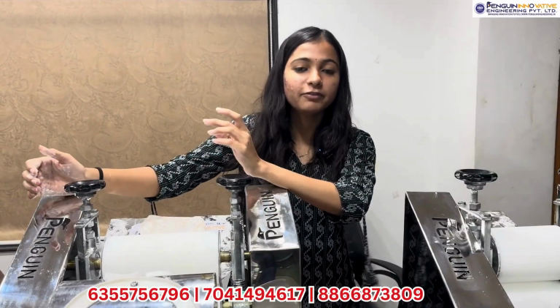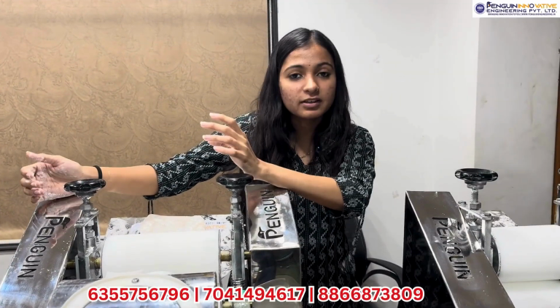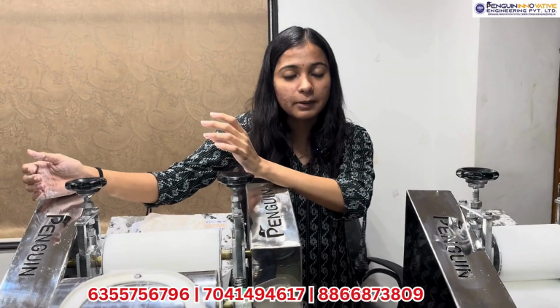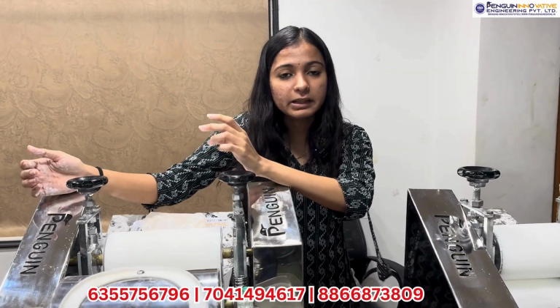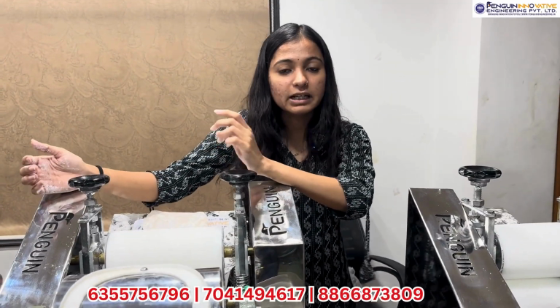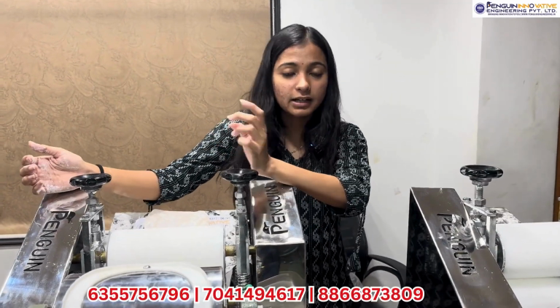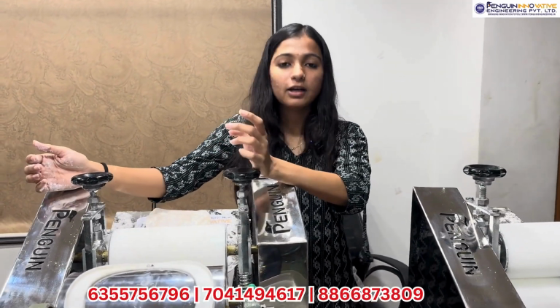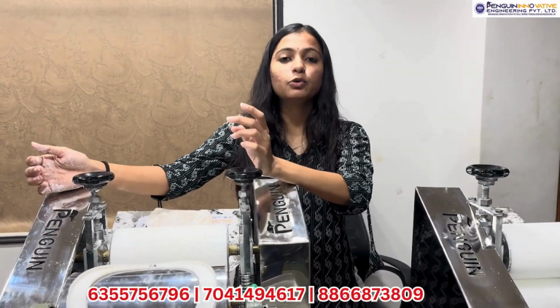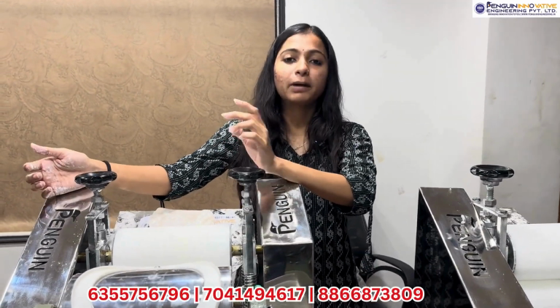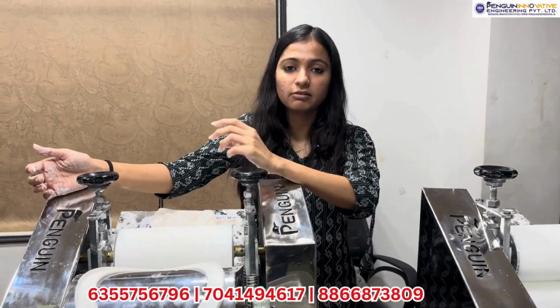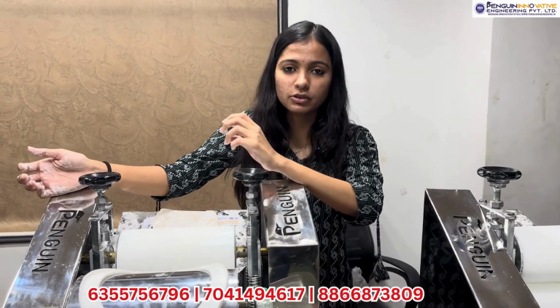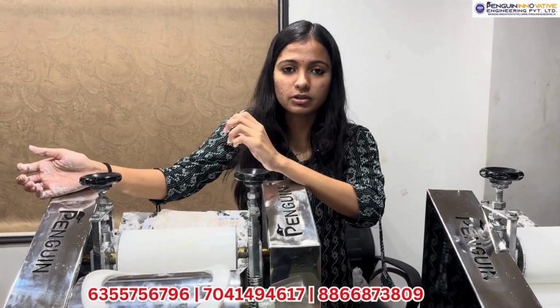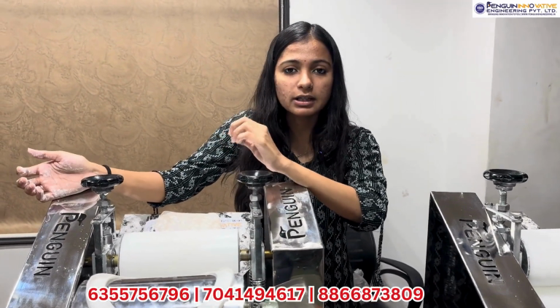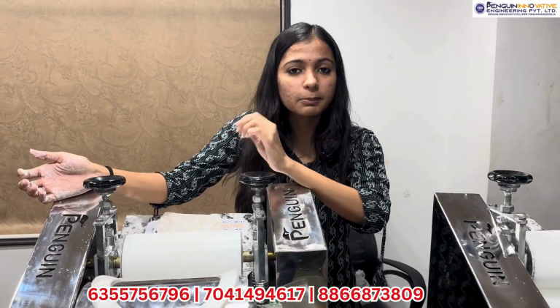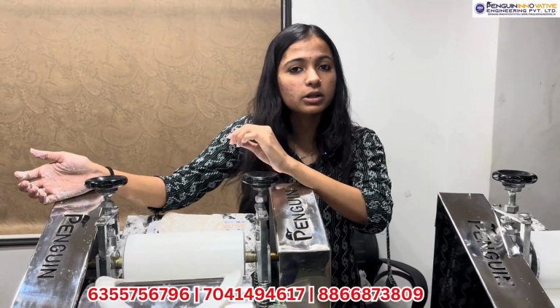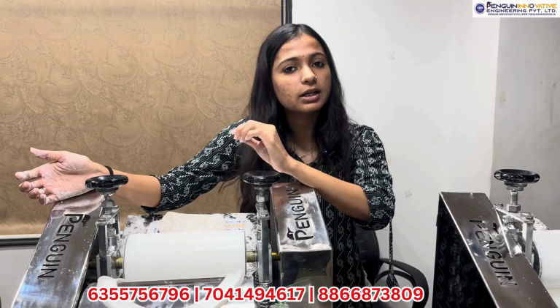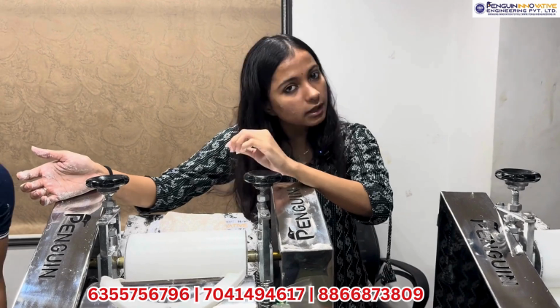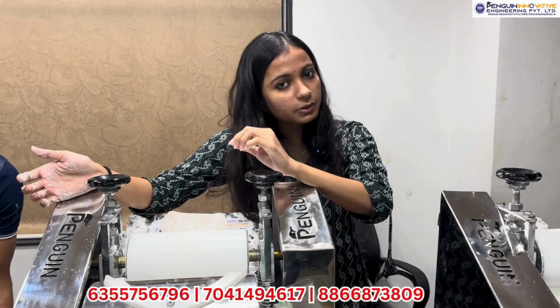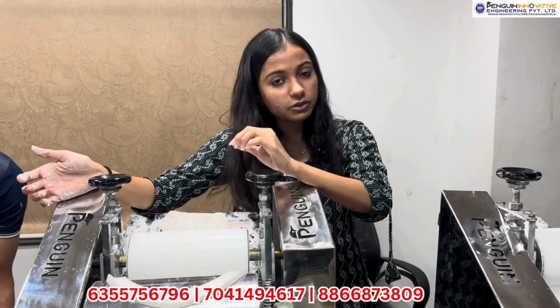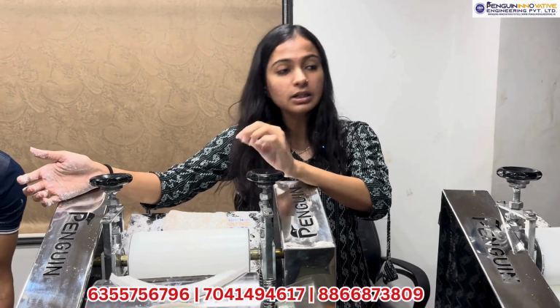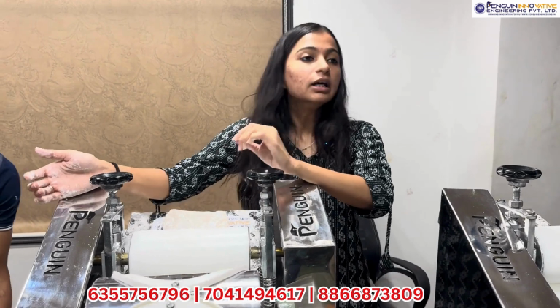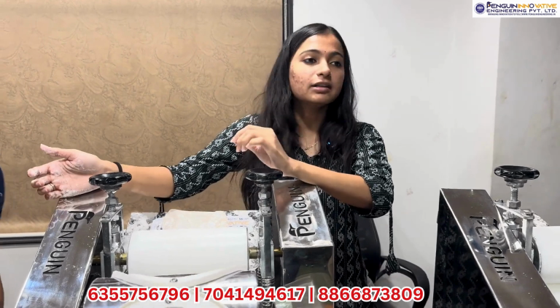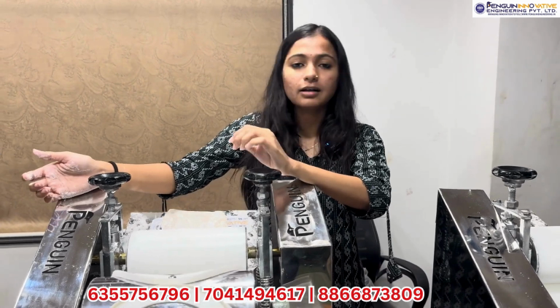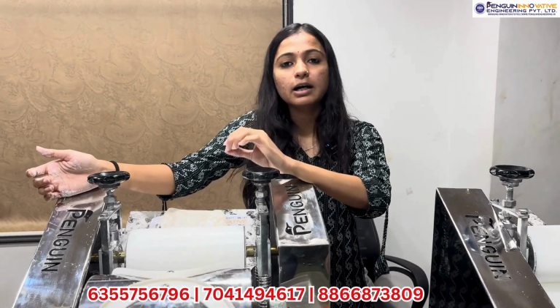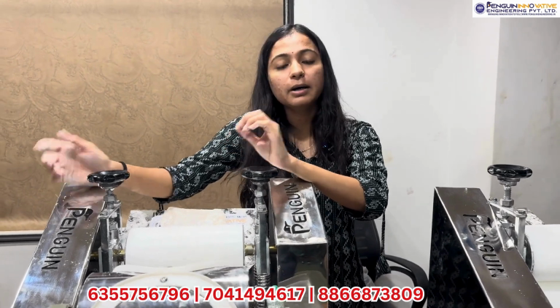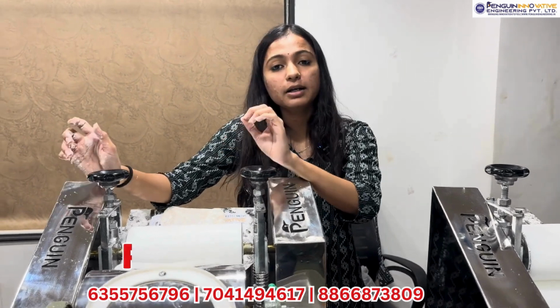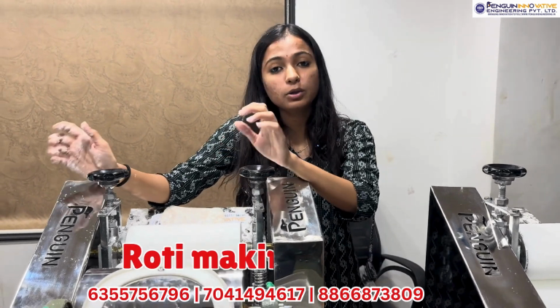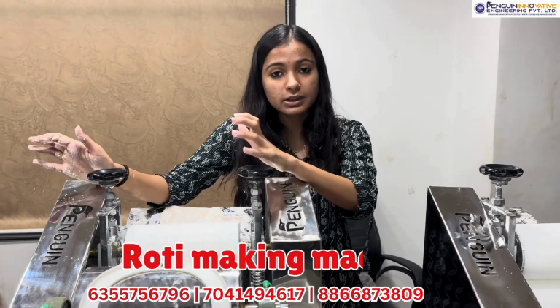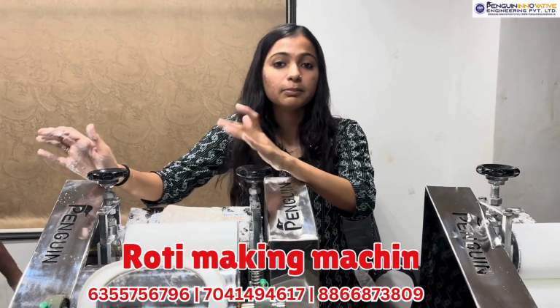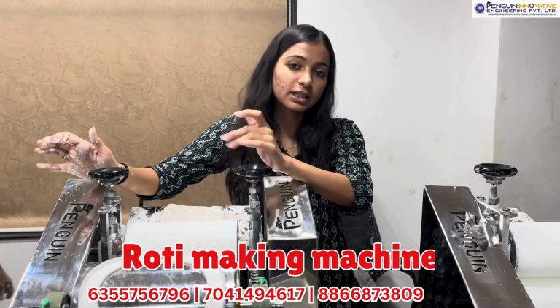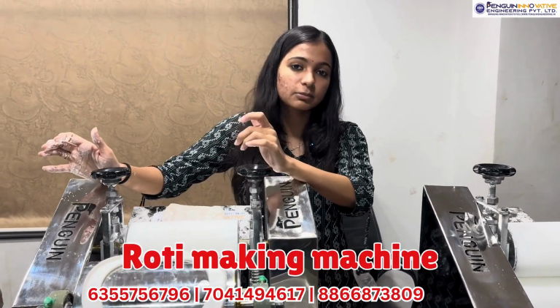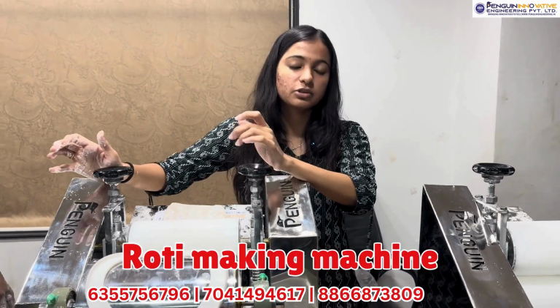This is a very special machine from Penguin Engineering. It is called the Roti Making Machine.